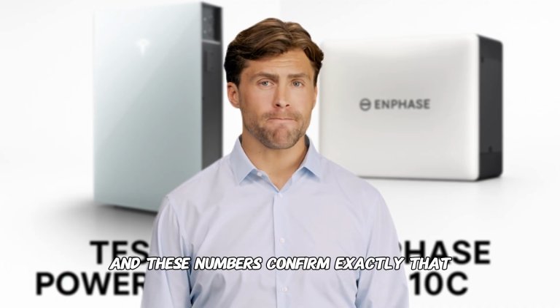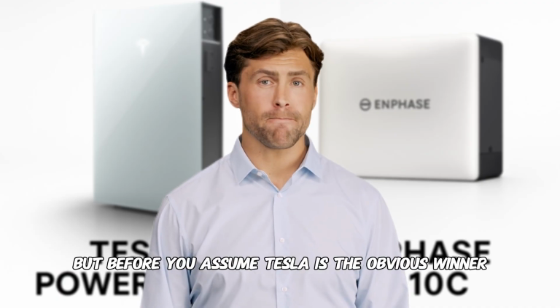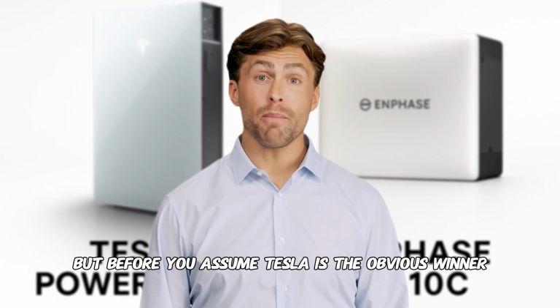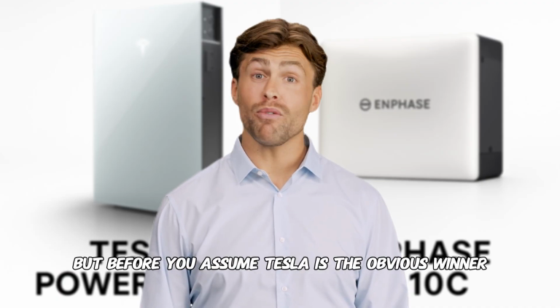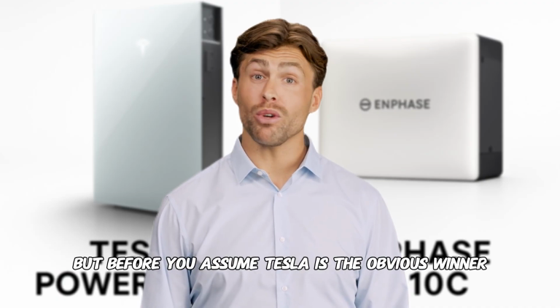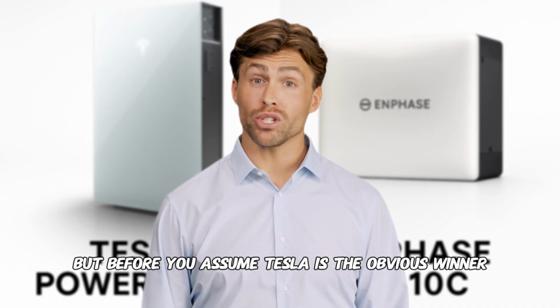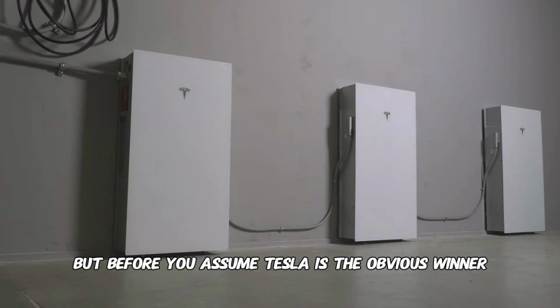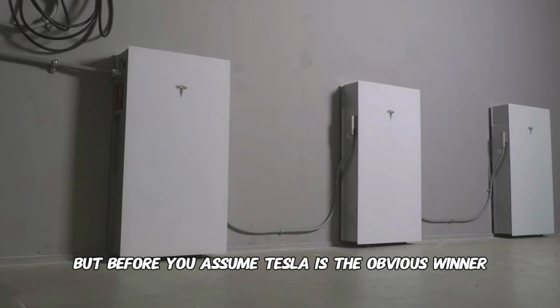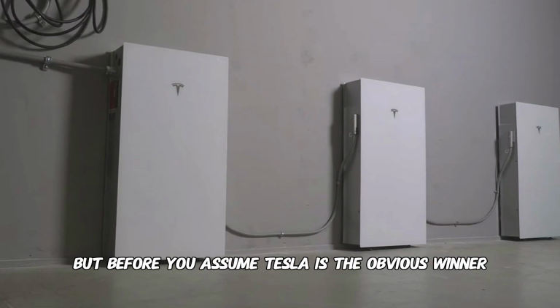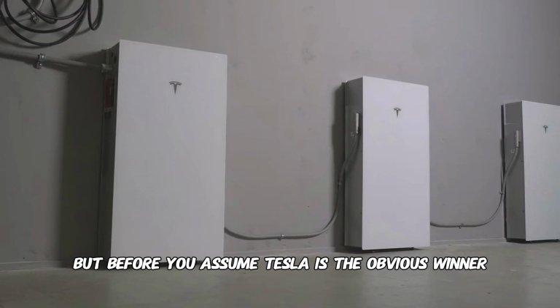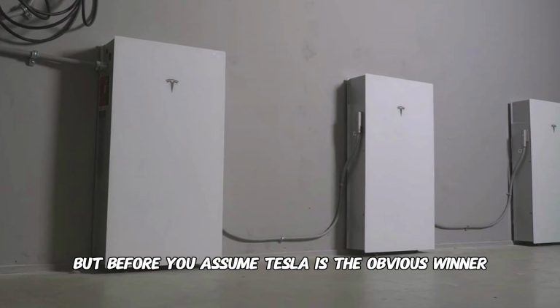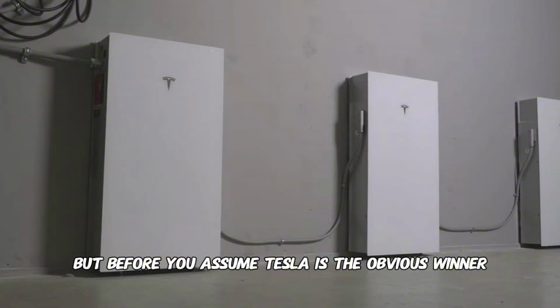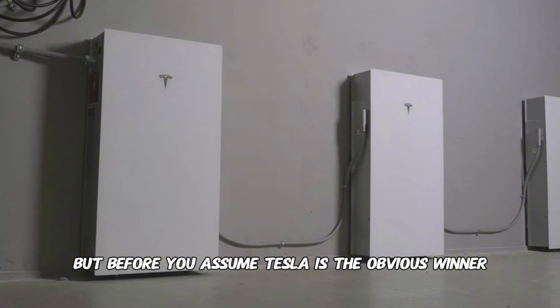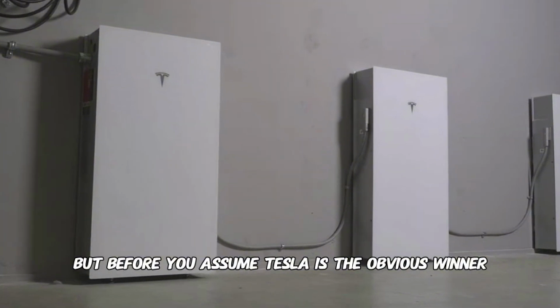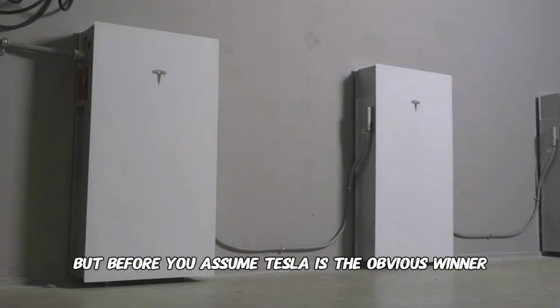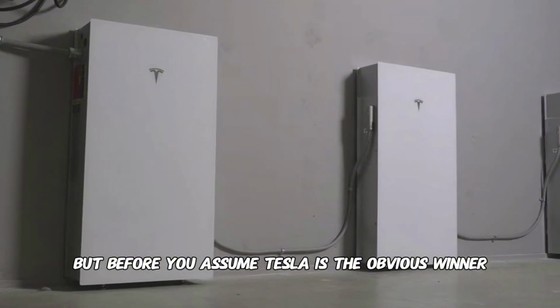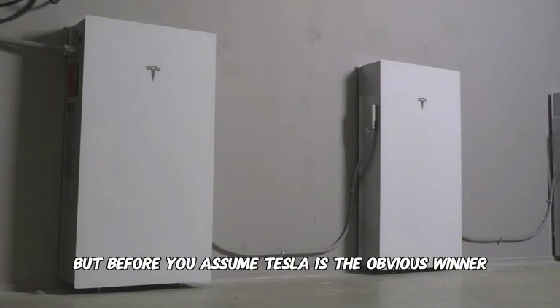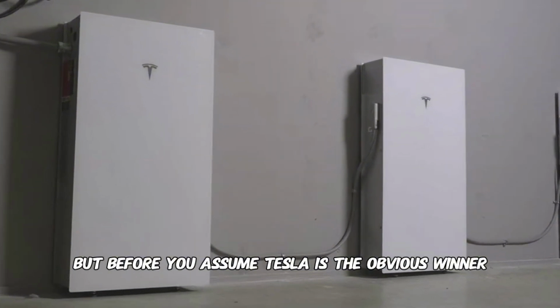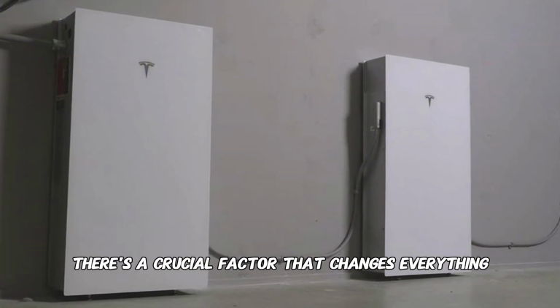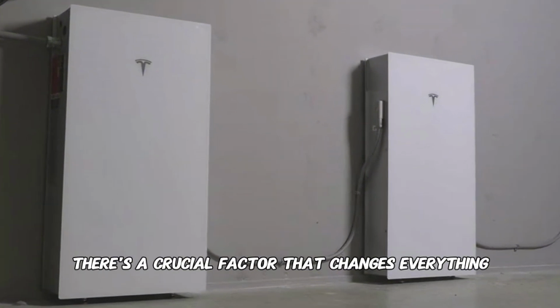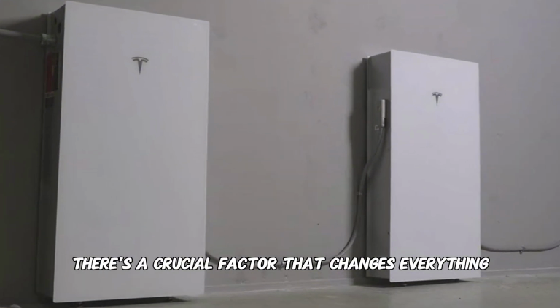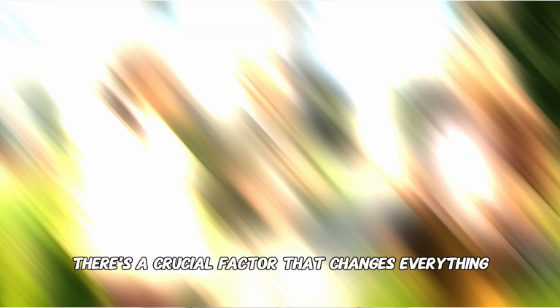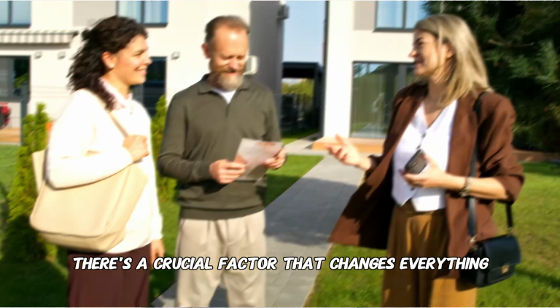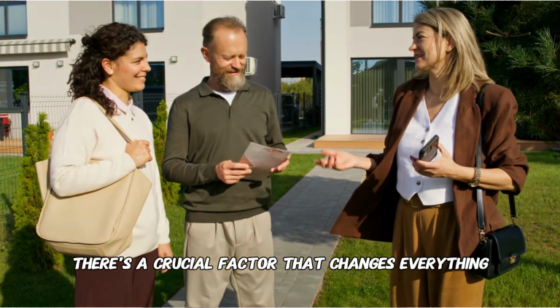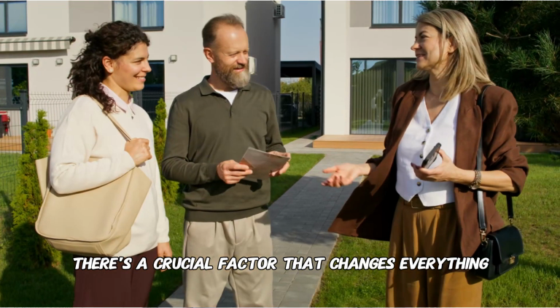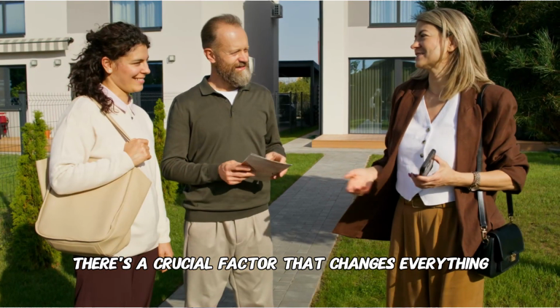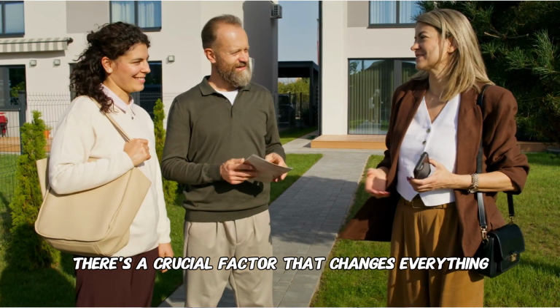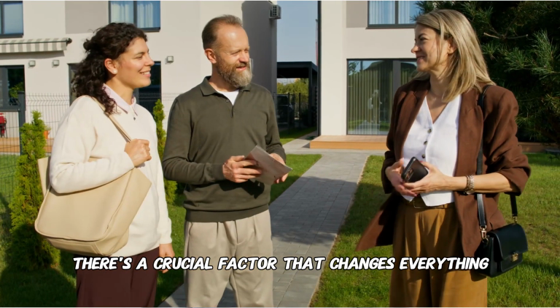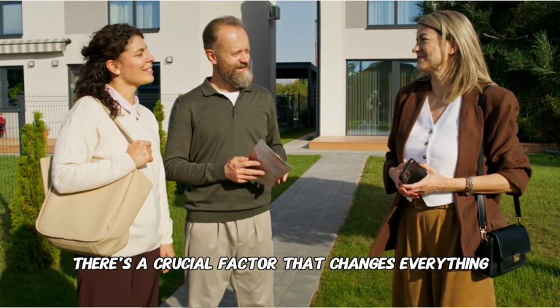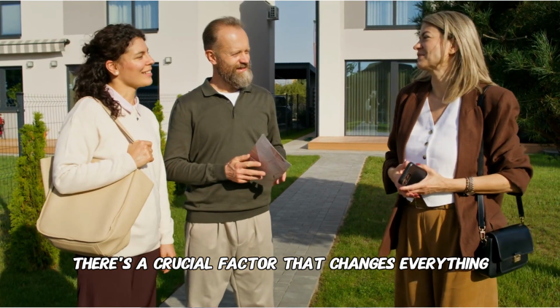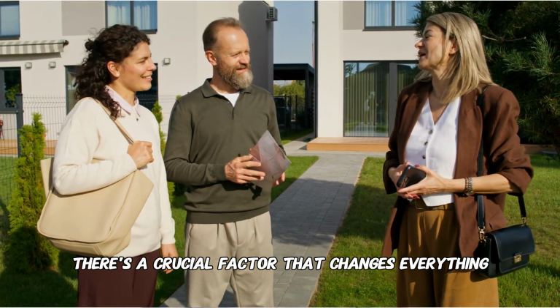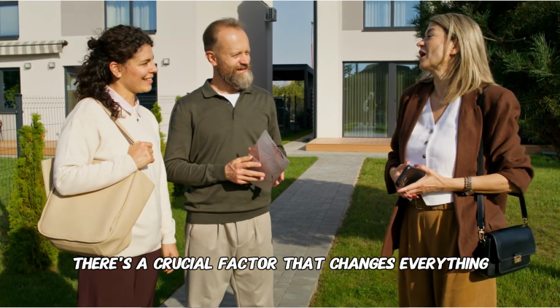But before you assume Tesla is the obvious winner, there's a crucial factor that changes everything.